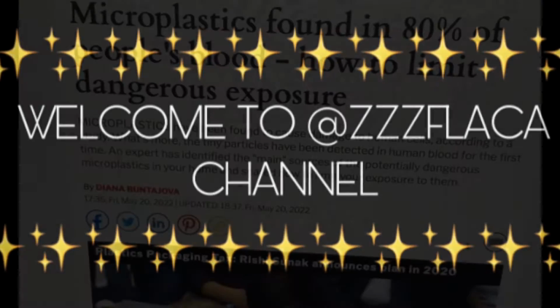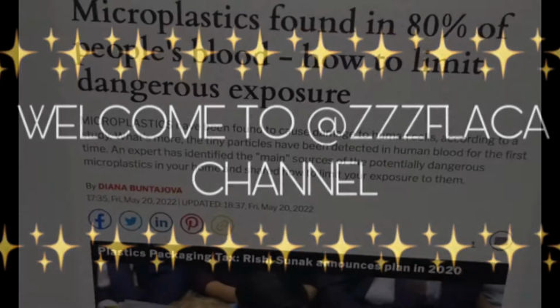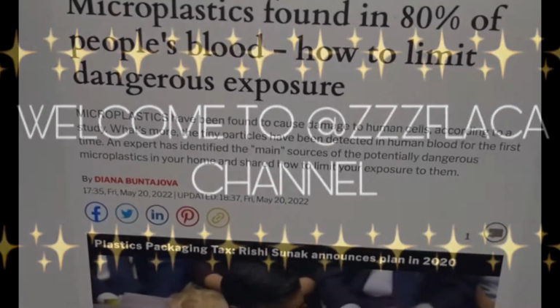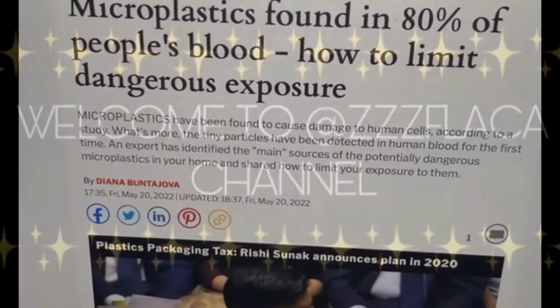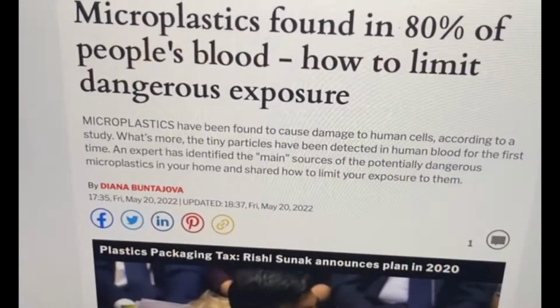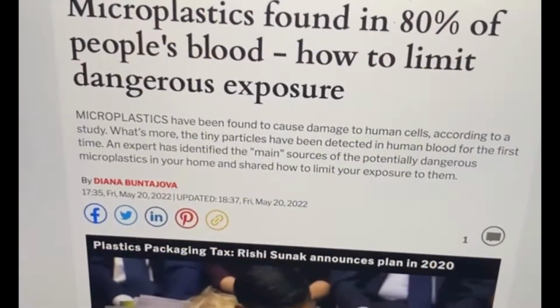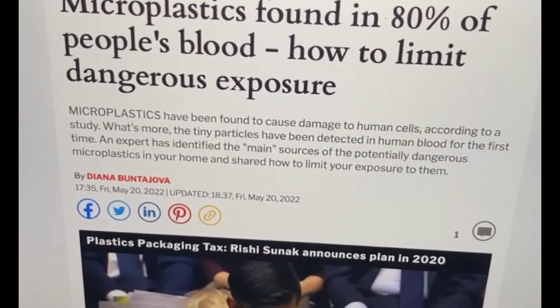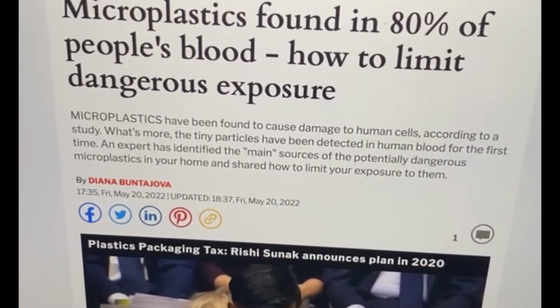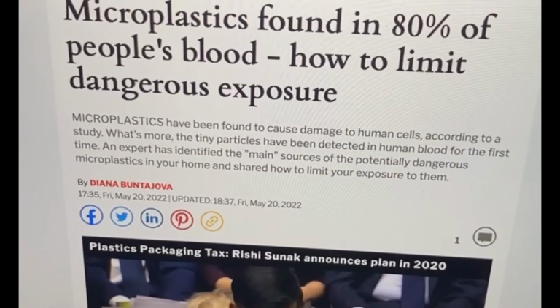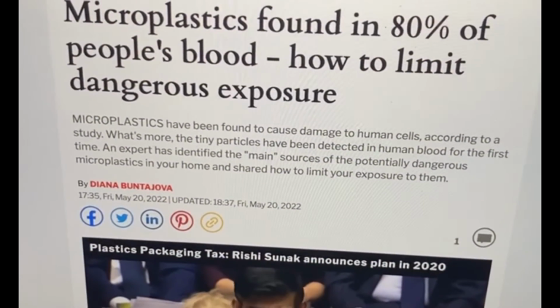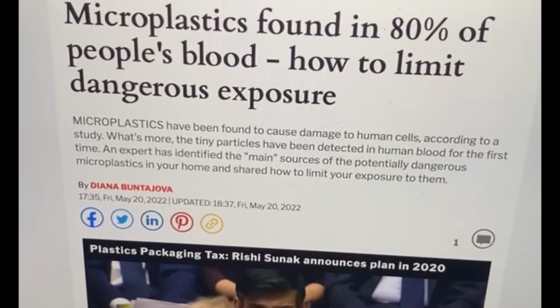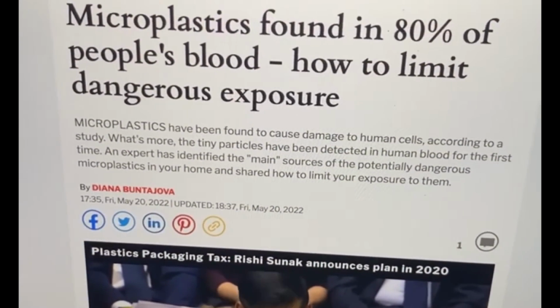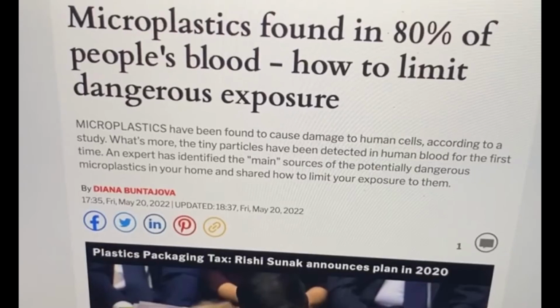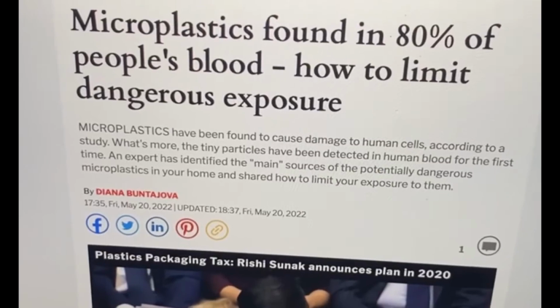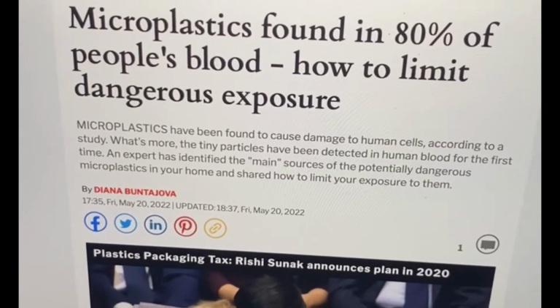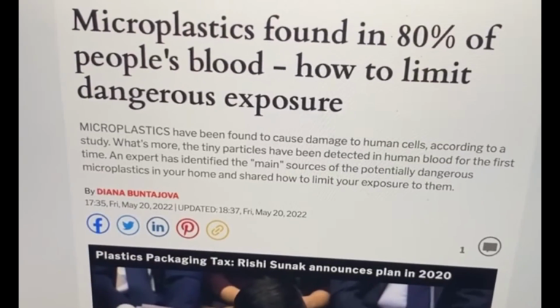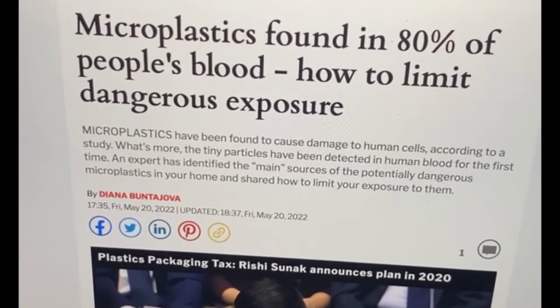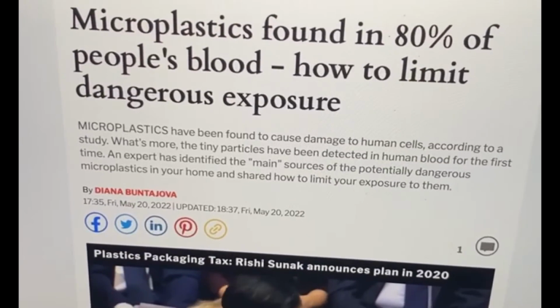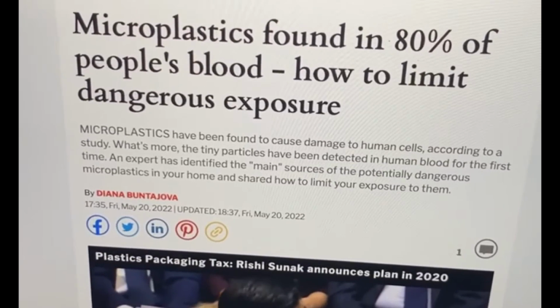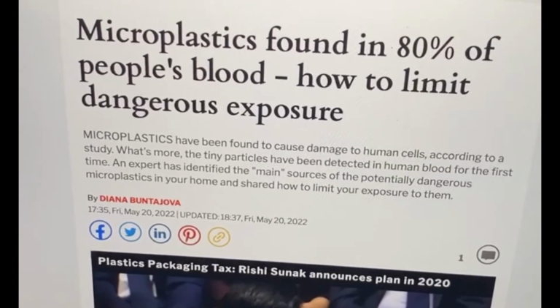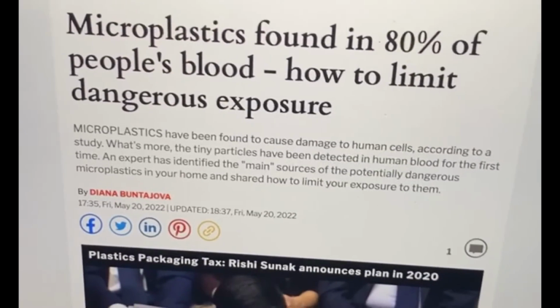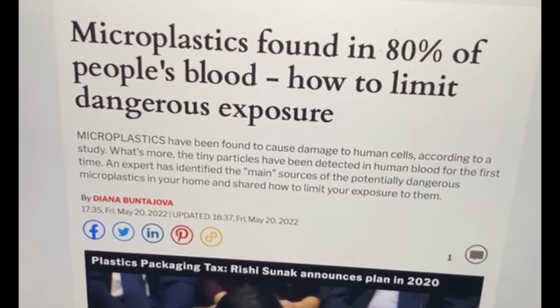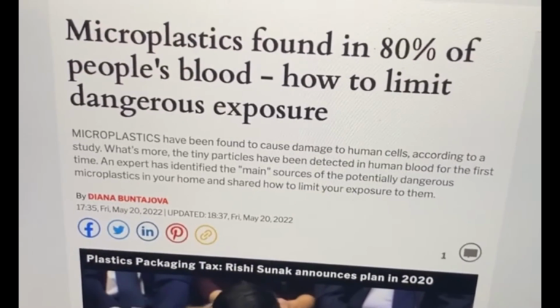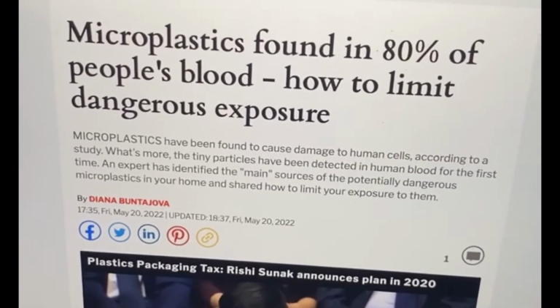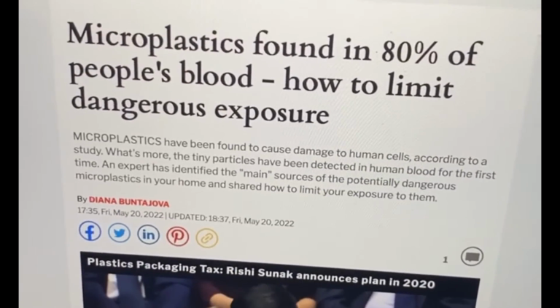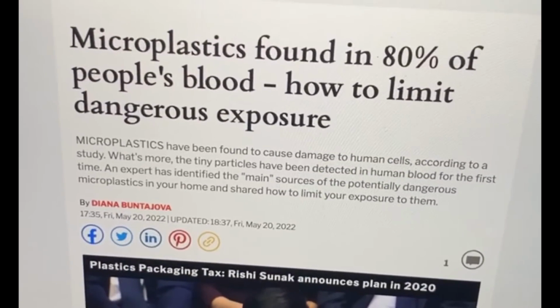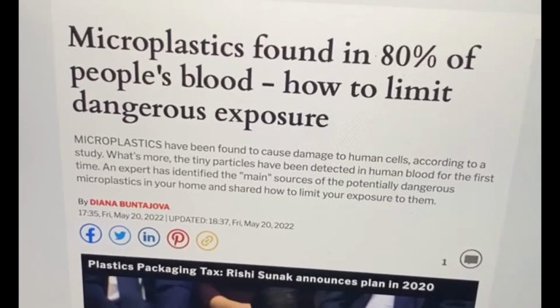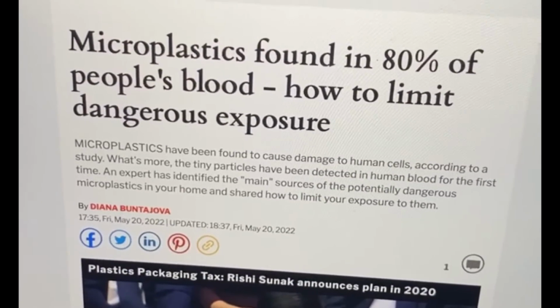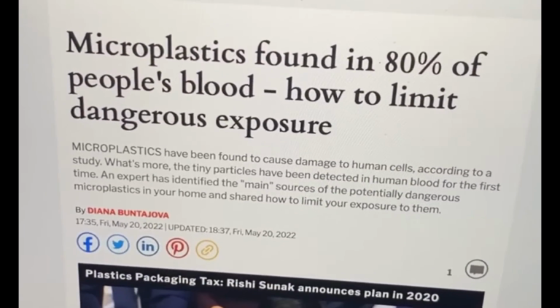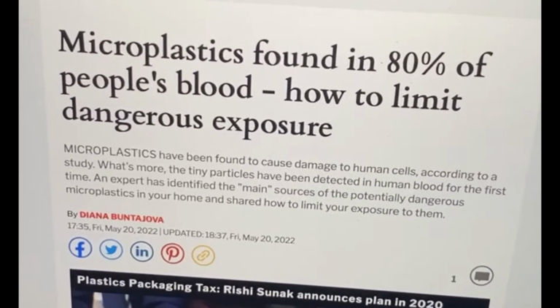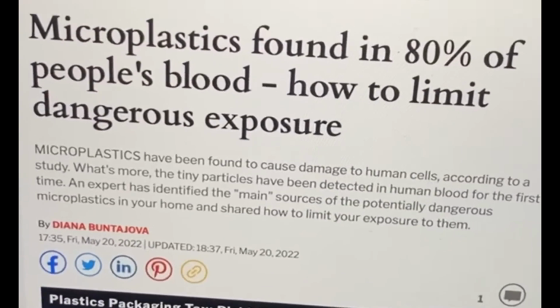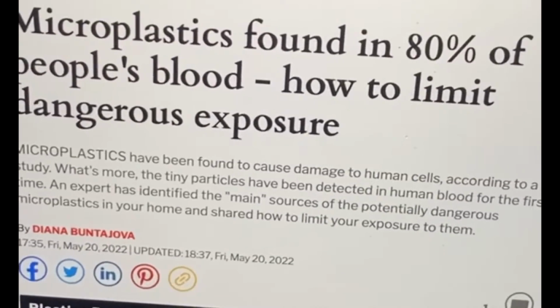So unless you've been living under a rock, you would know that microplastics have been found in 80% of people's blood.